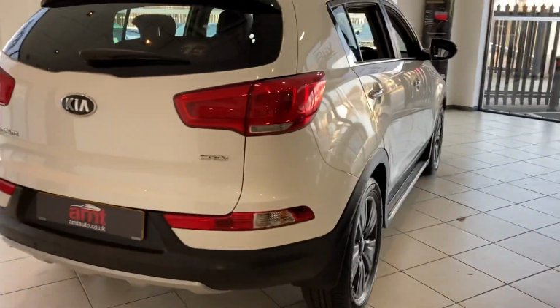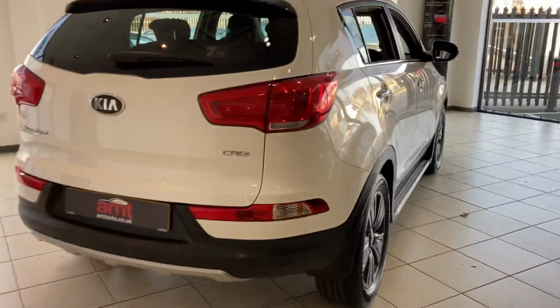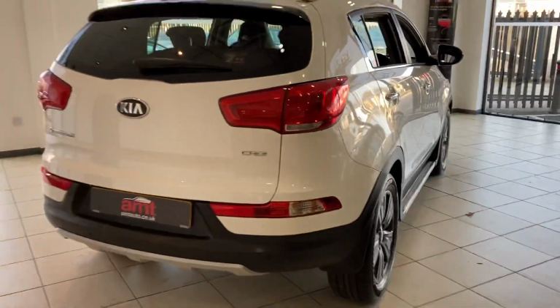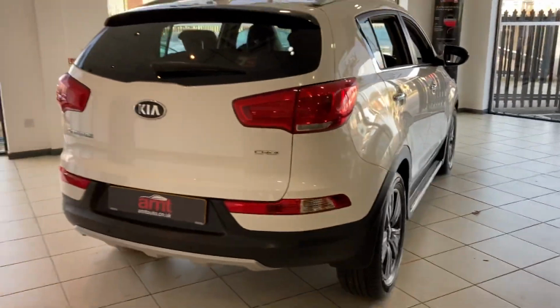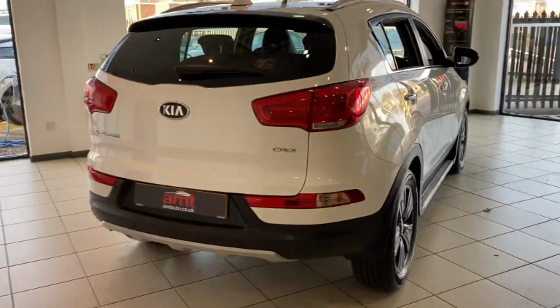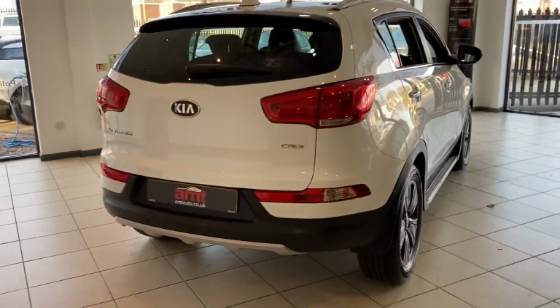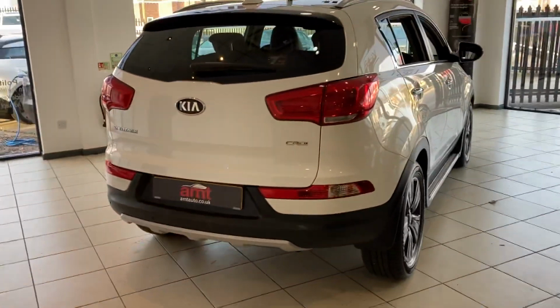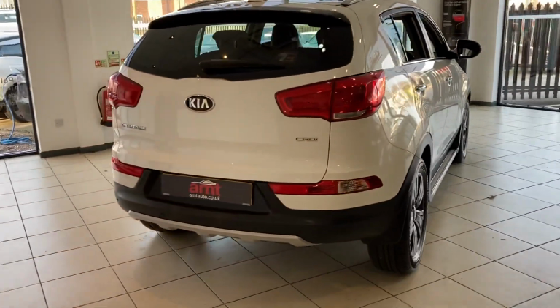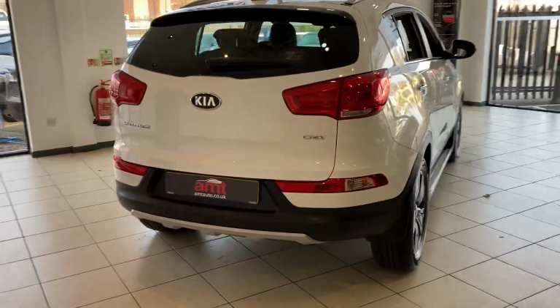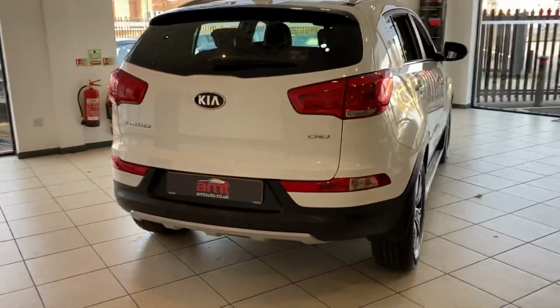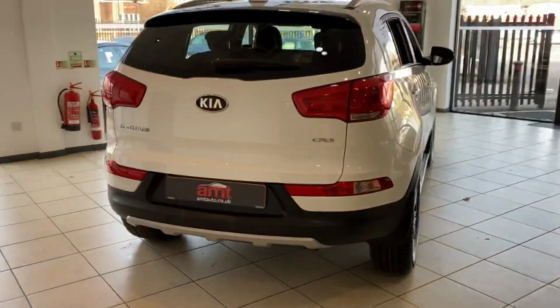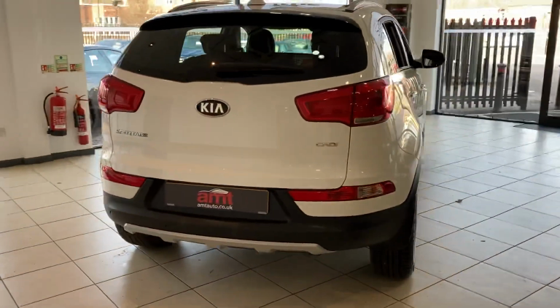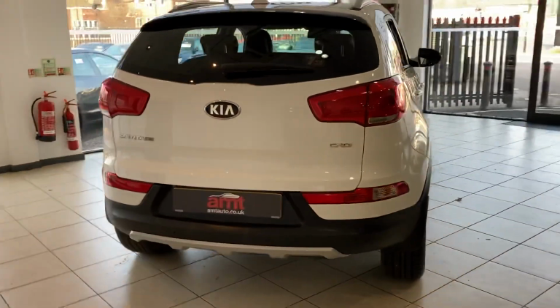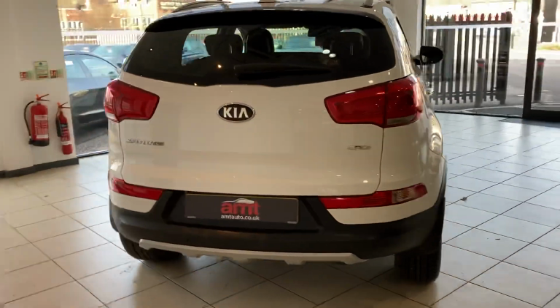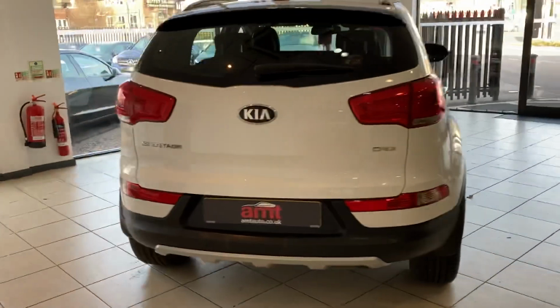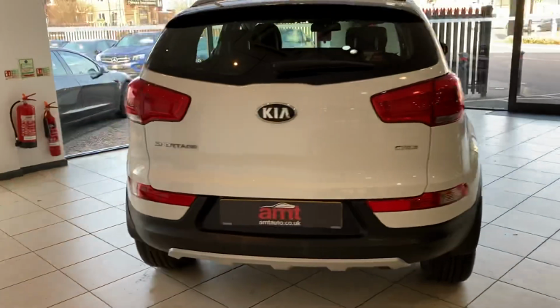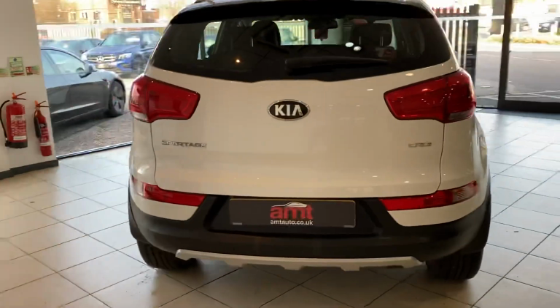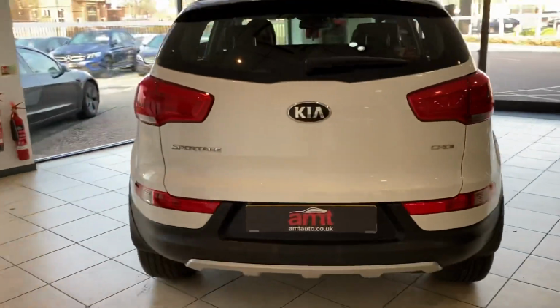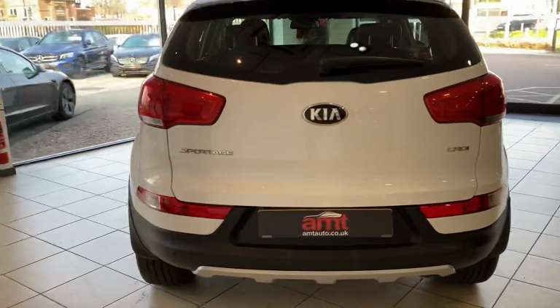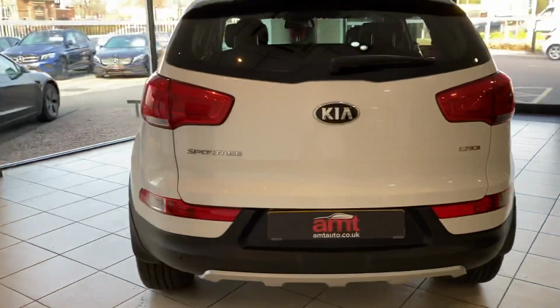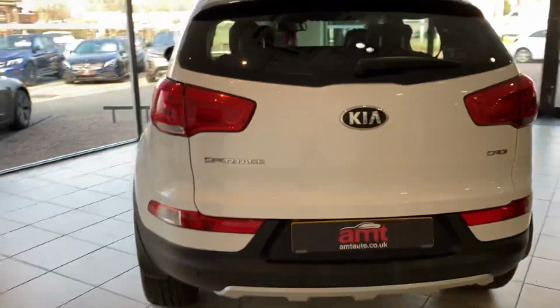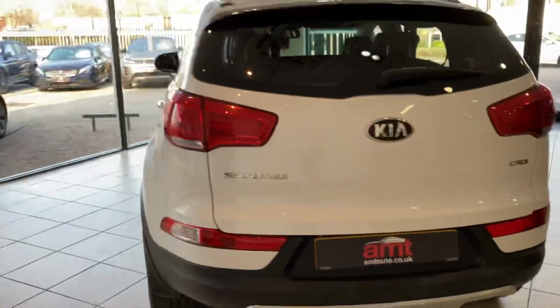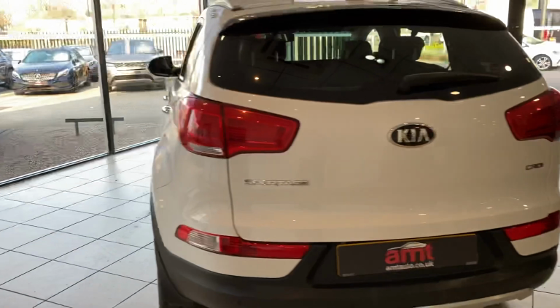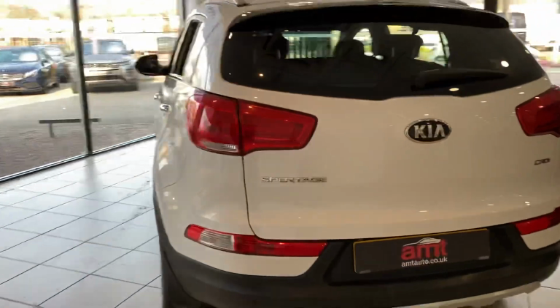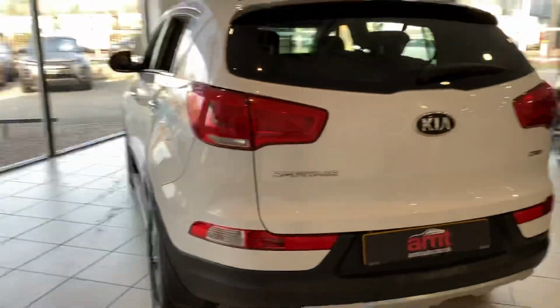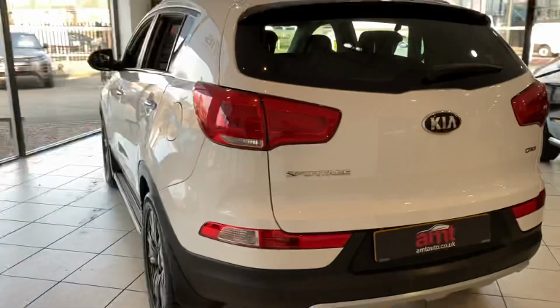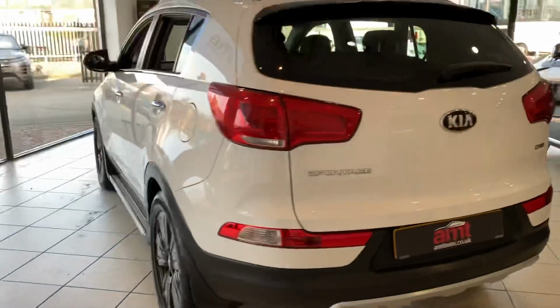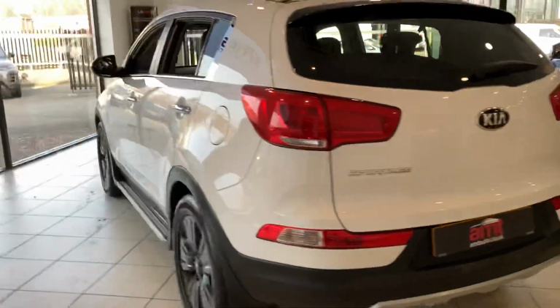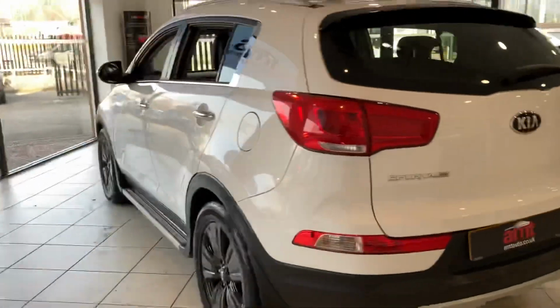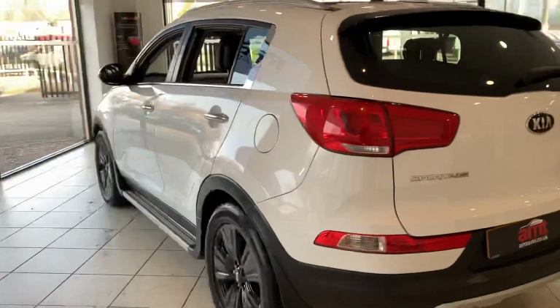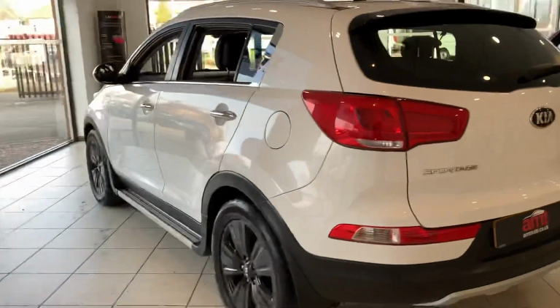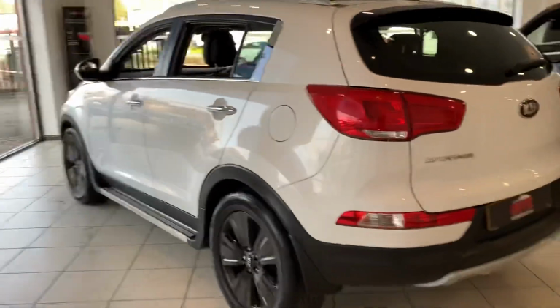It's been very well maintained, with a full Kia service history and two owners from new.